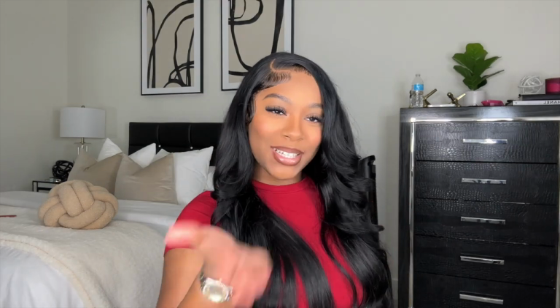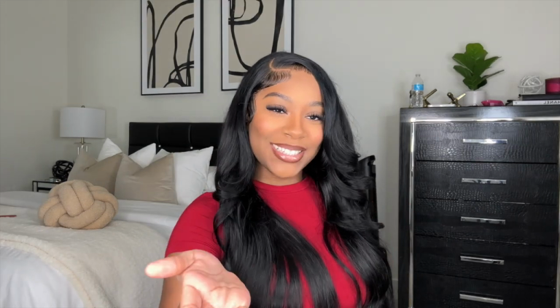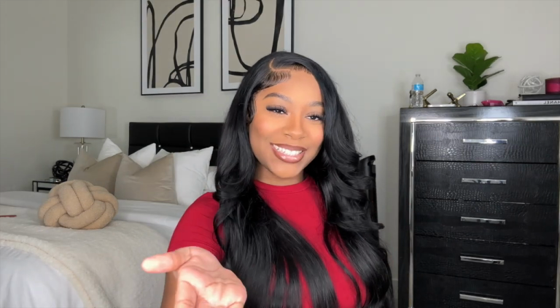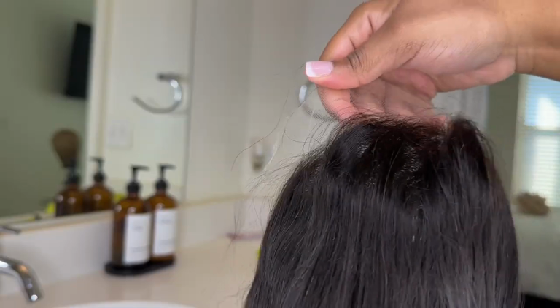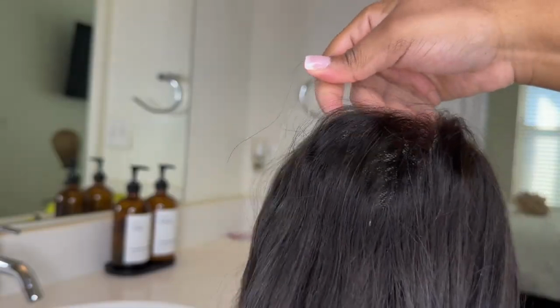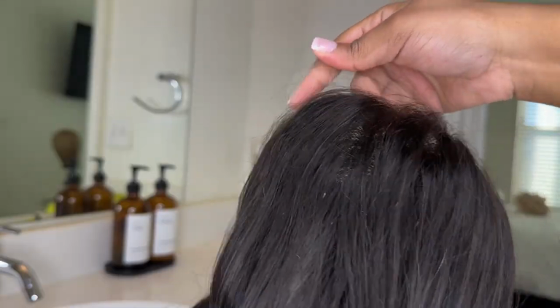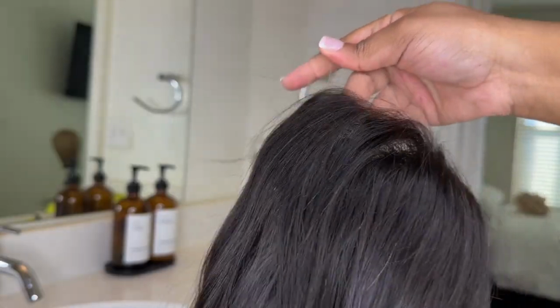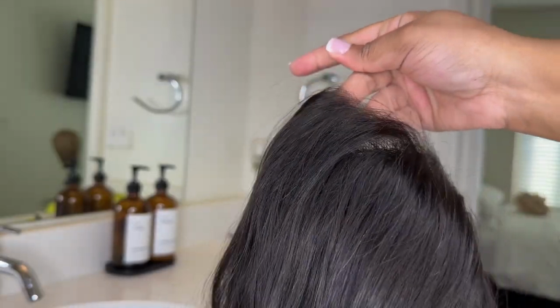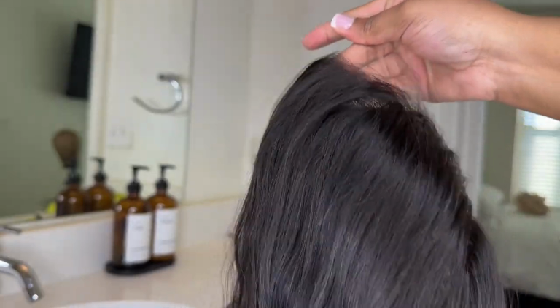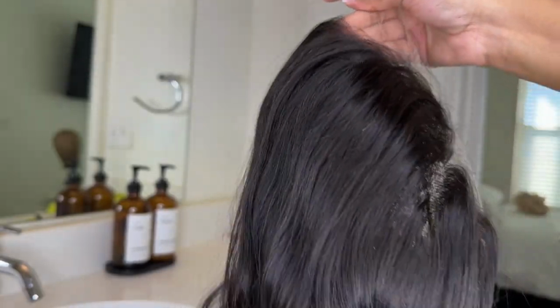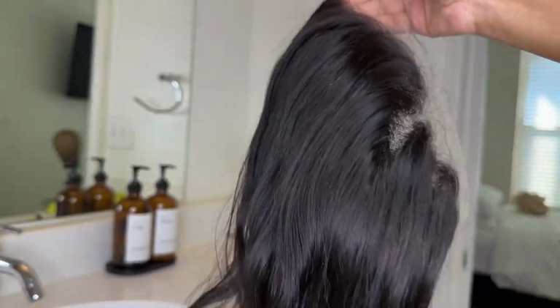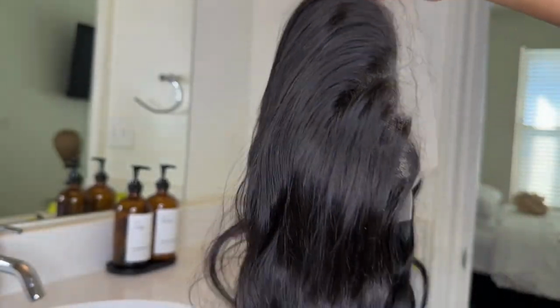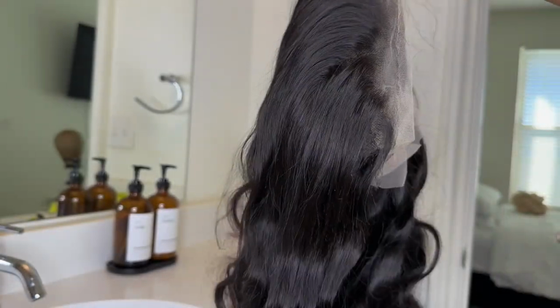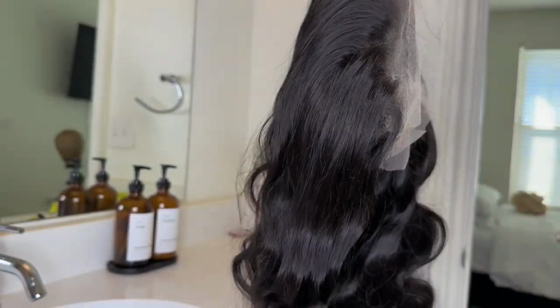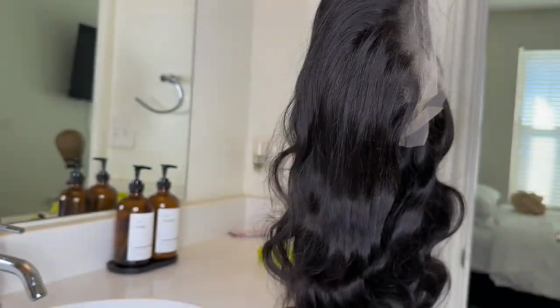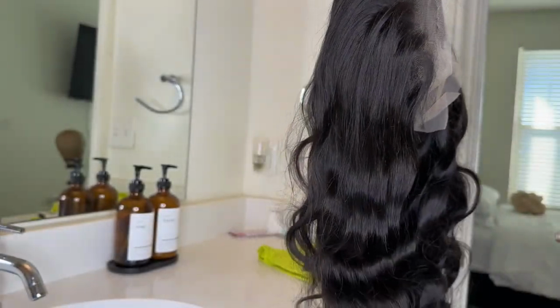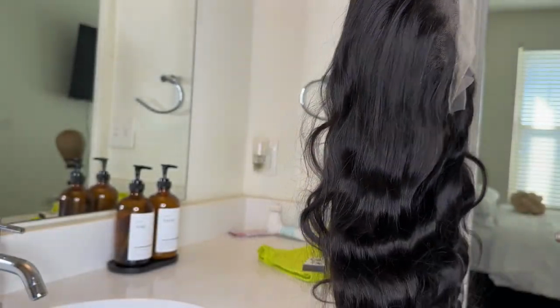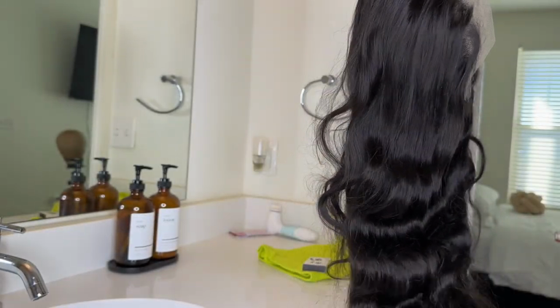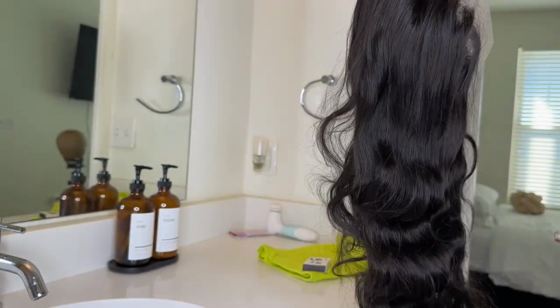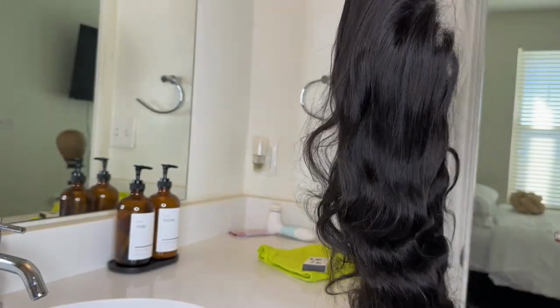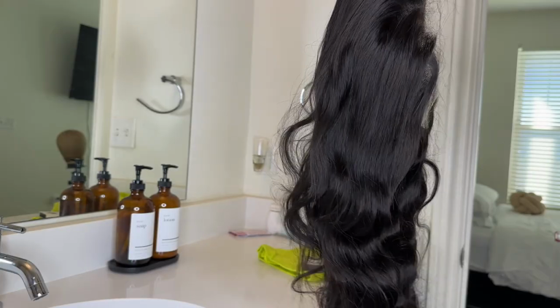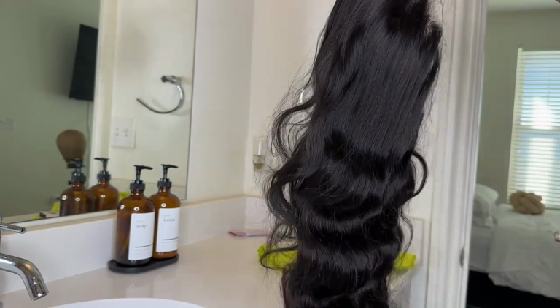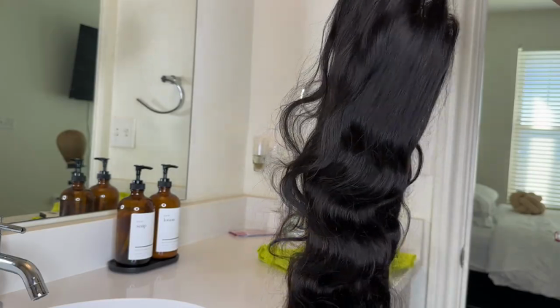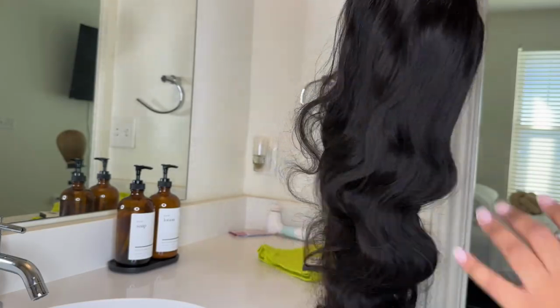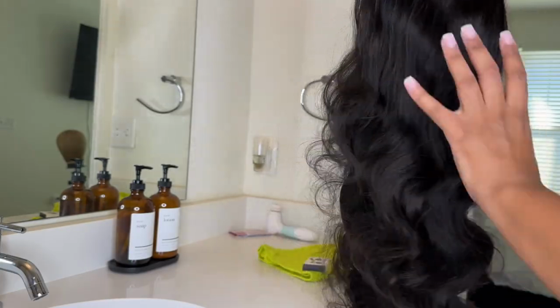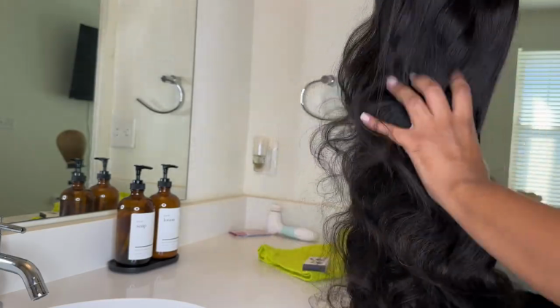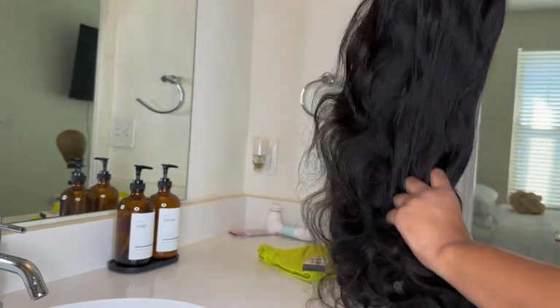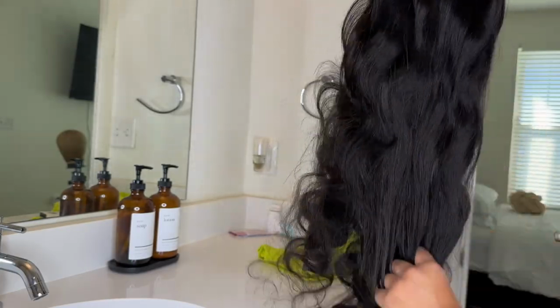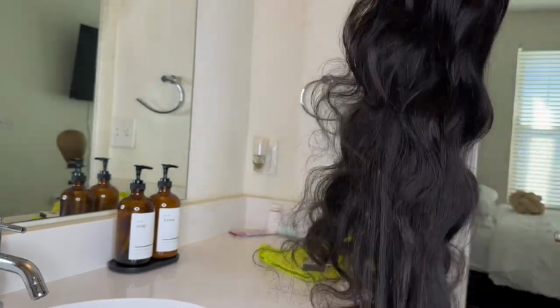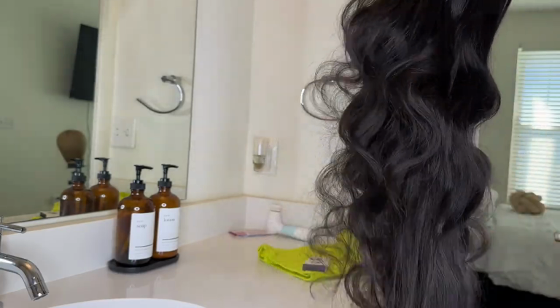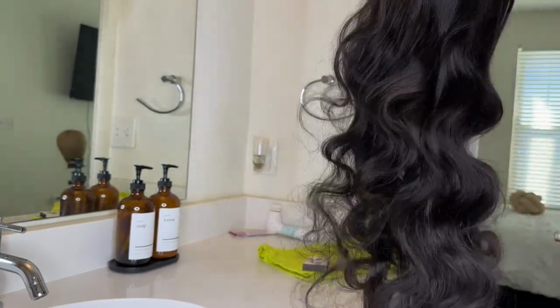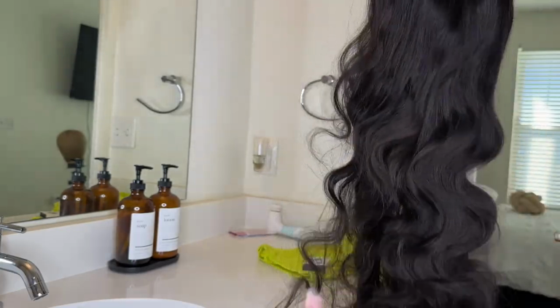Hey y'all, welcome back to my channel! Today I'm going to show you guys how I watercolor my wigs.